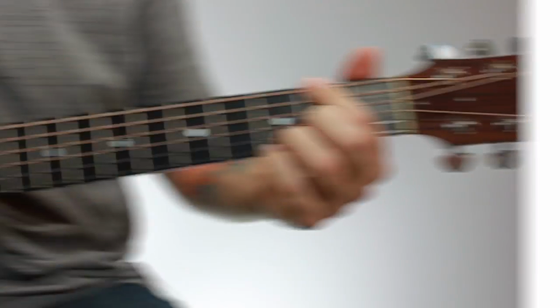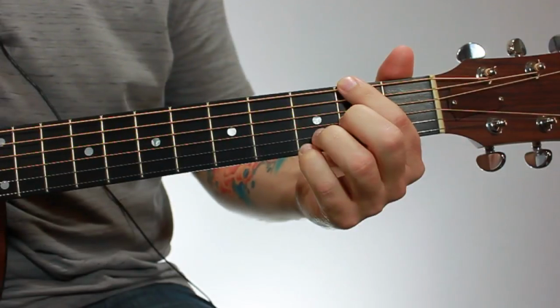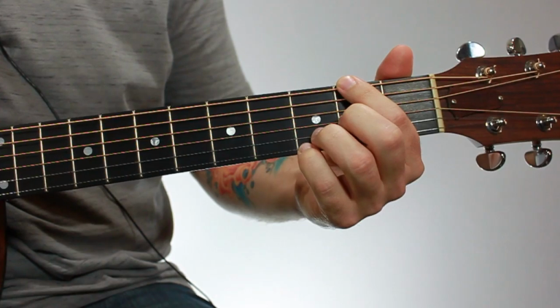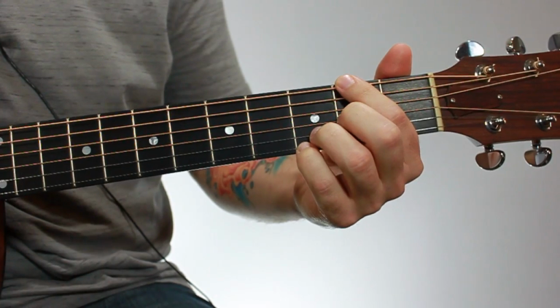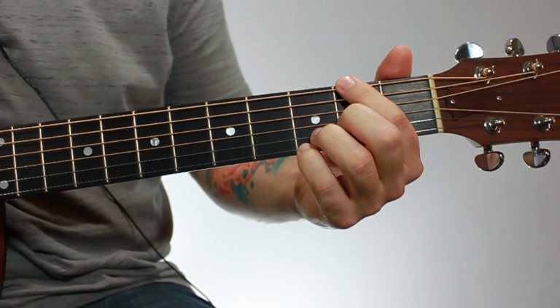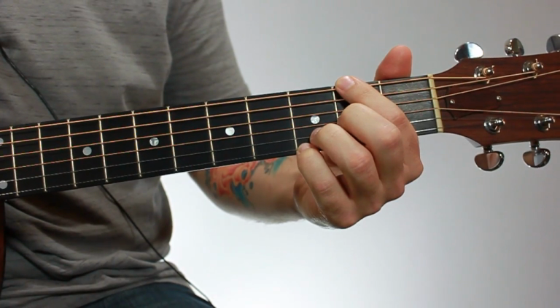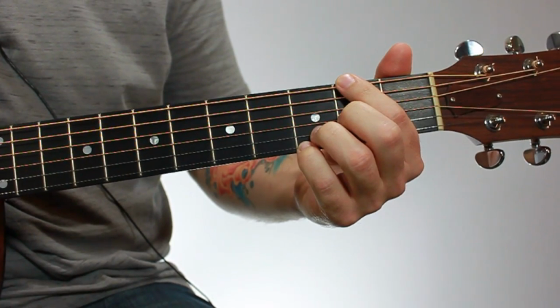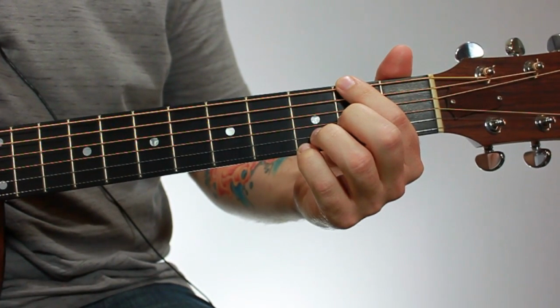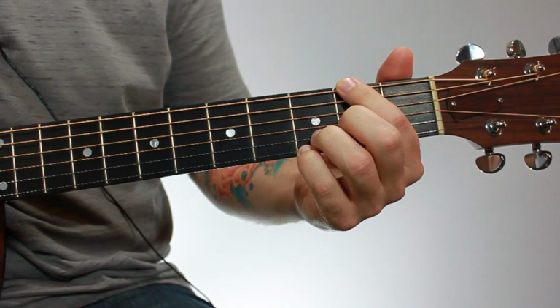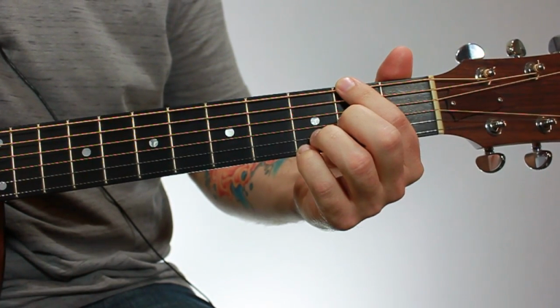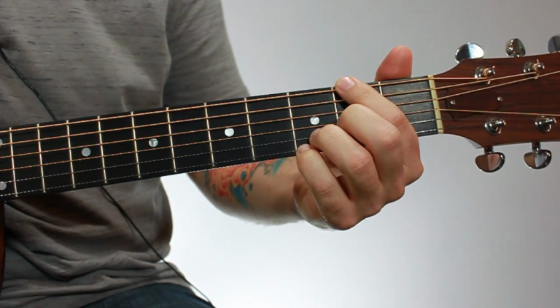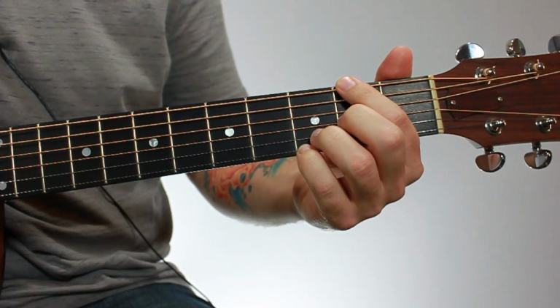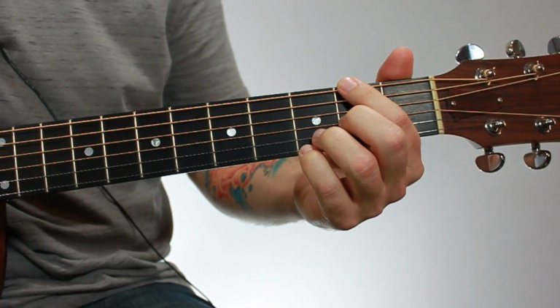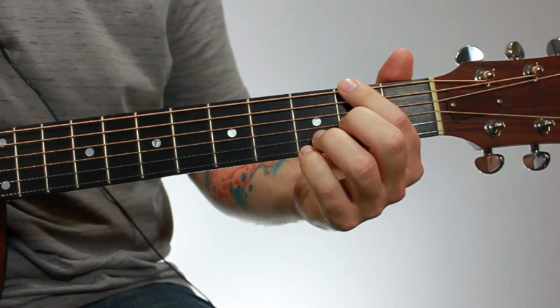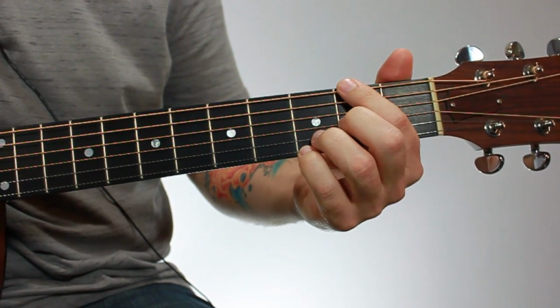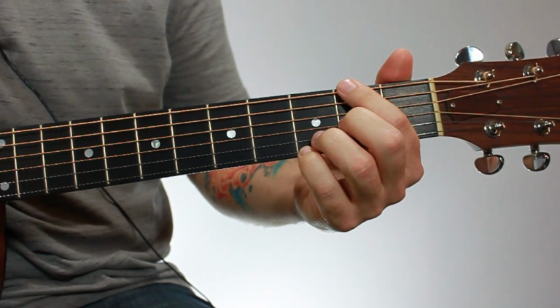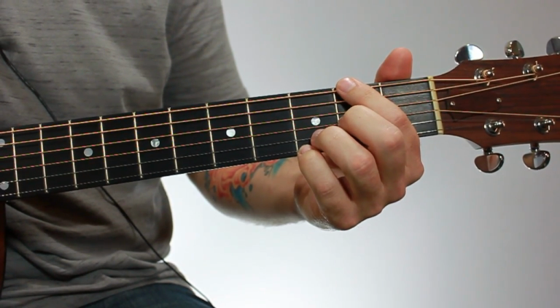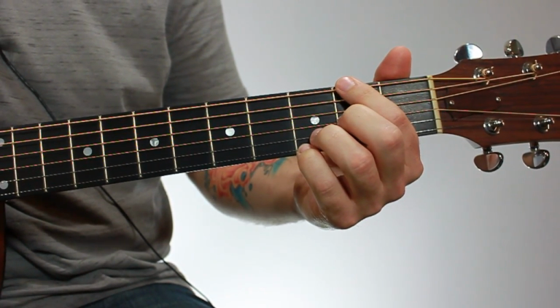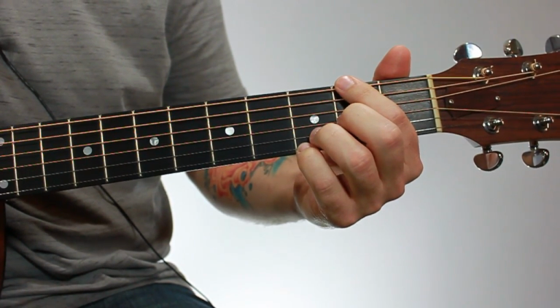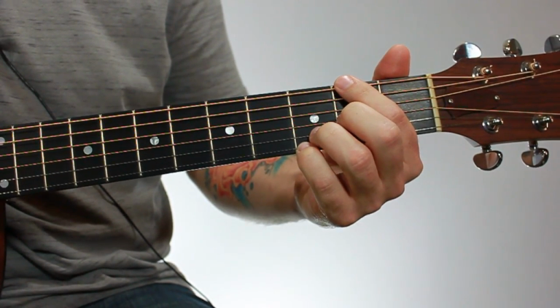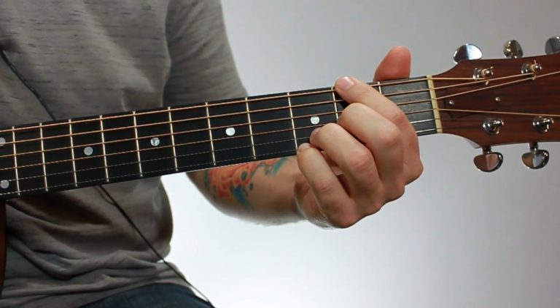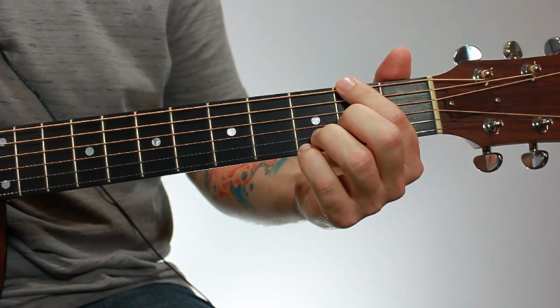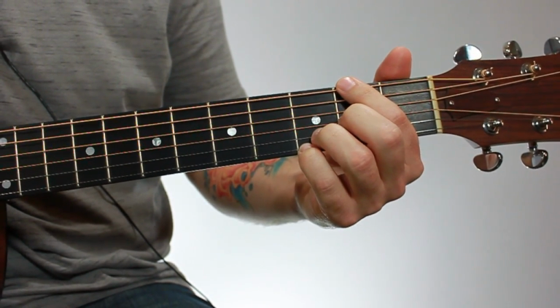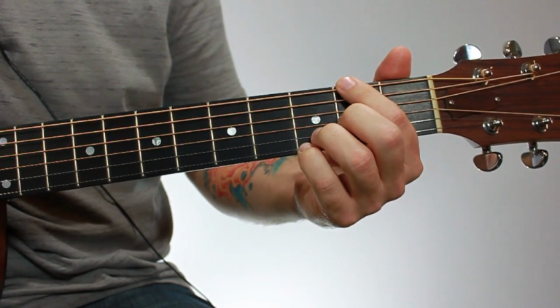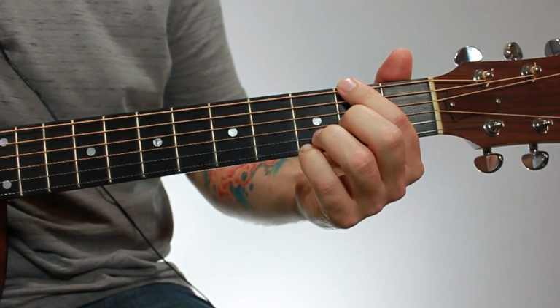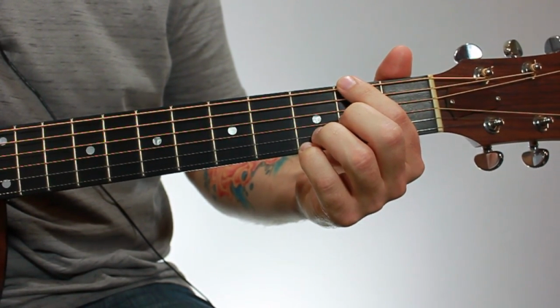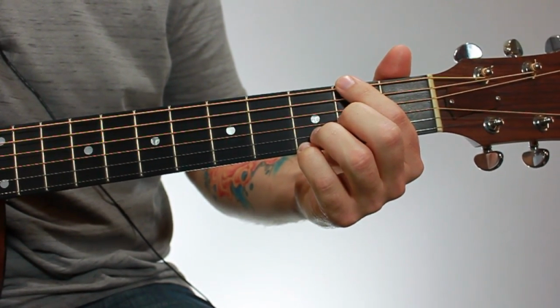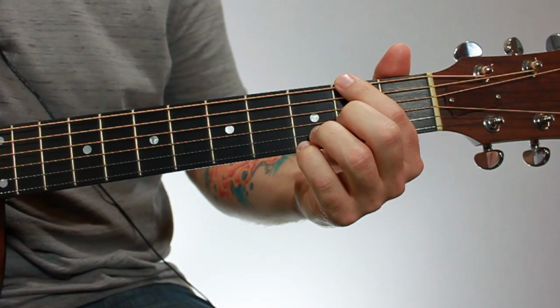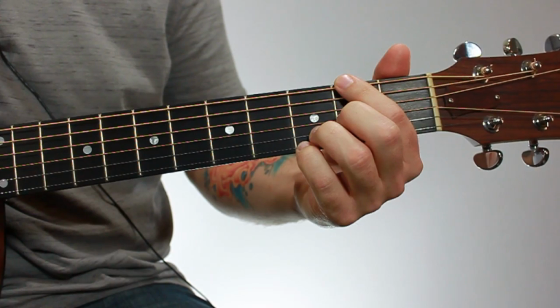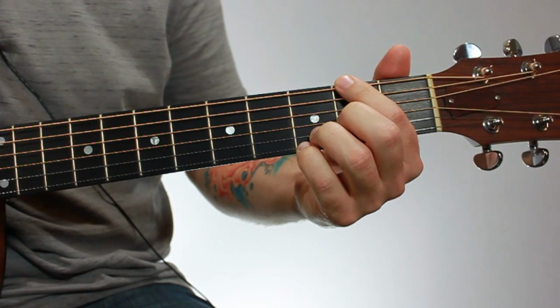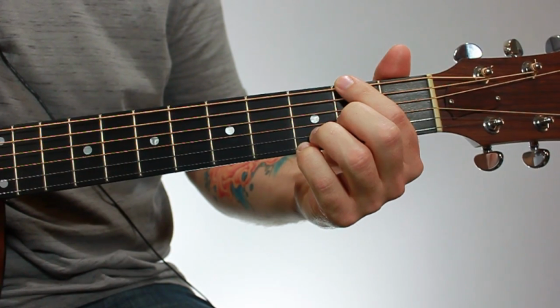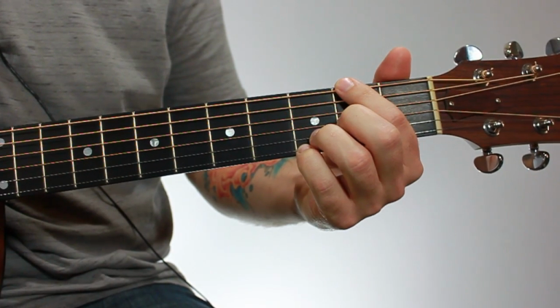This chord has a bigger name, but it's really not that hard to play. It's still a beginner chord even though it has a longer name.